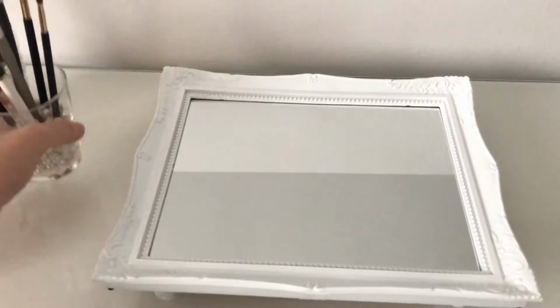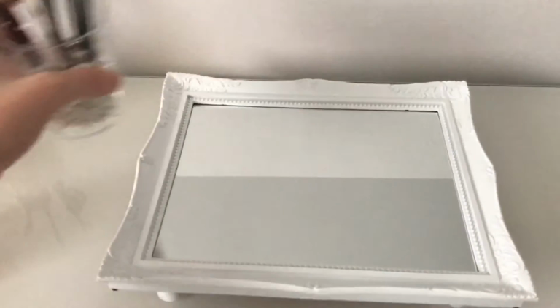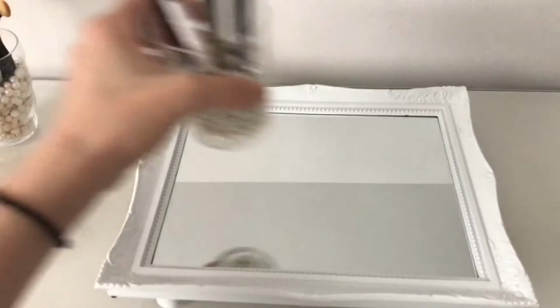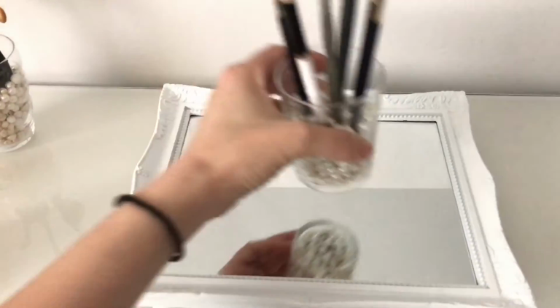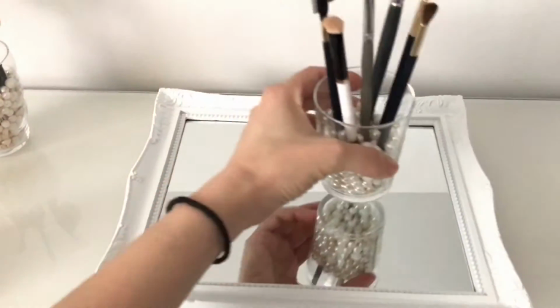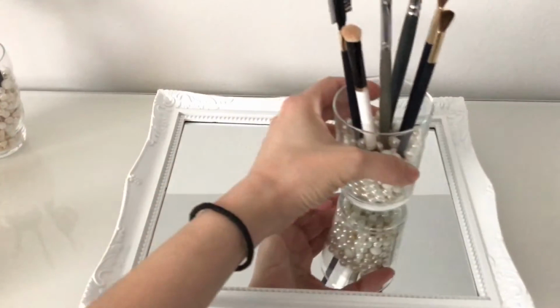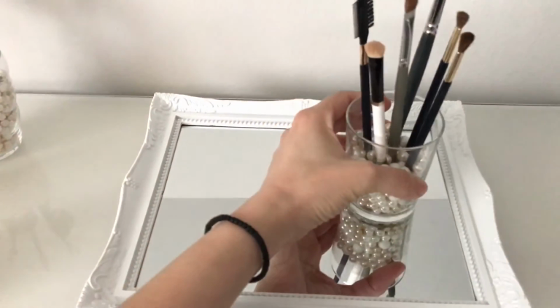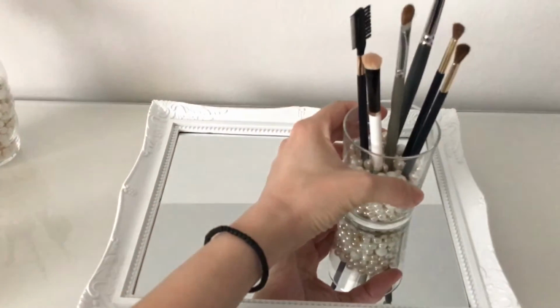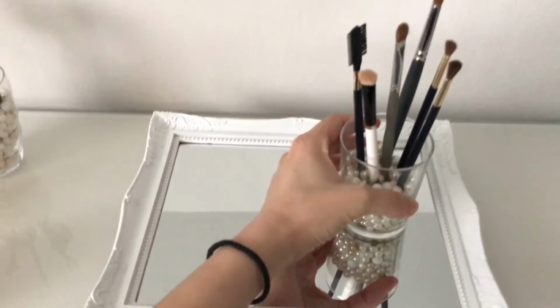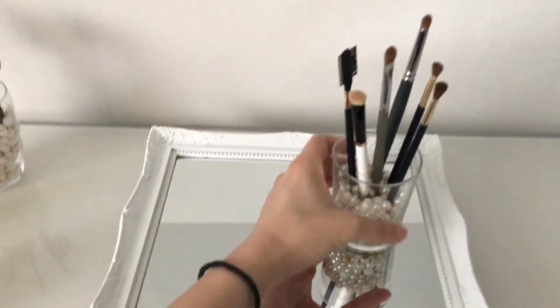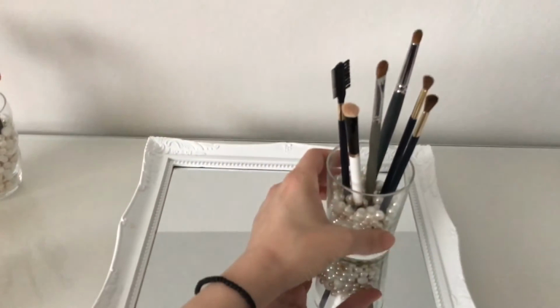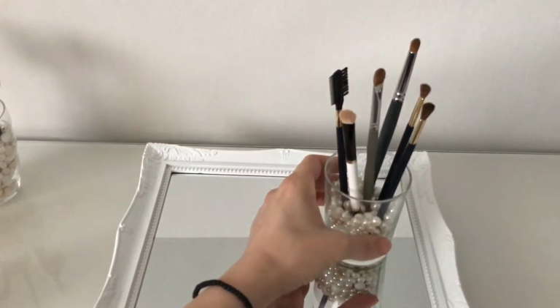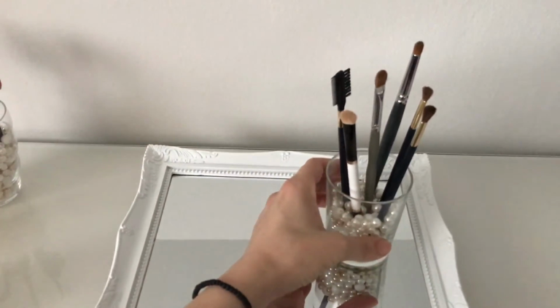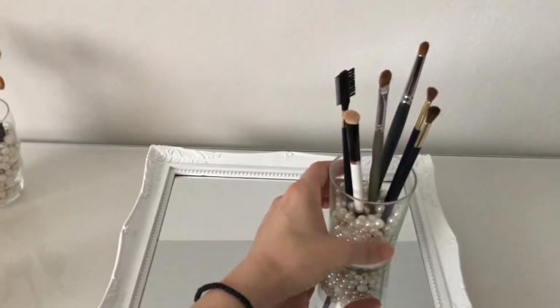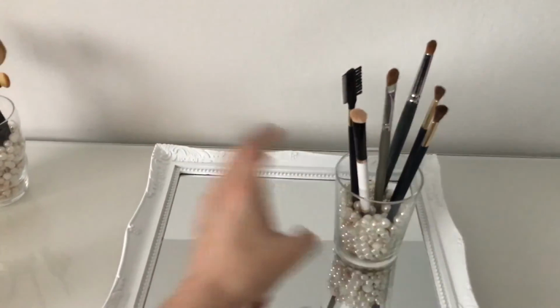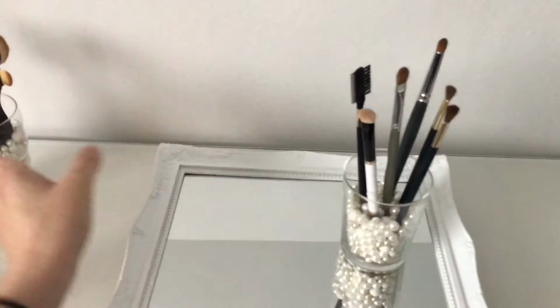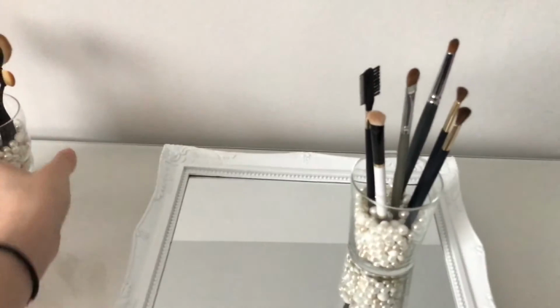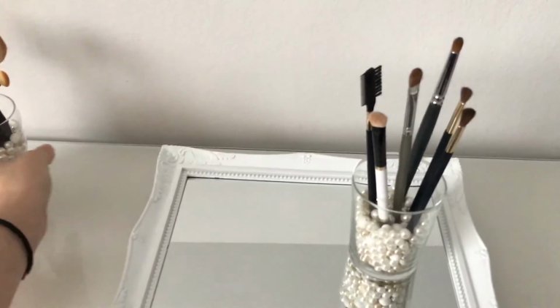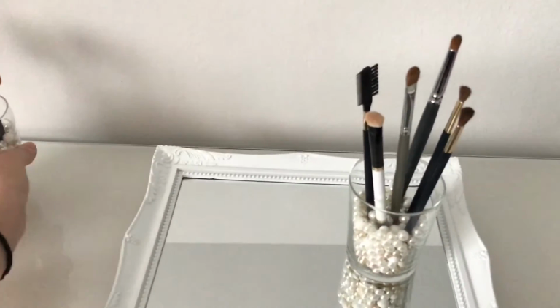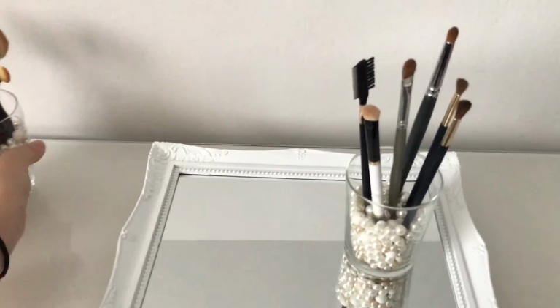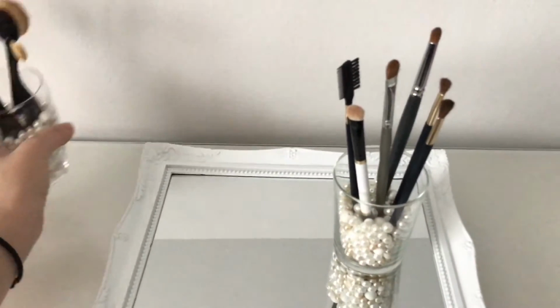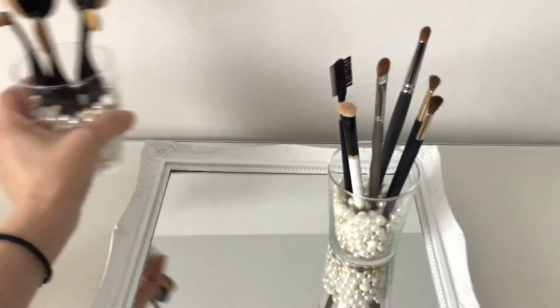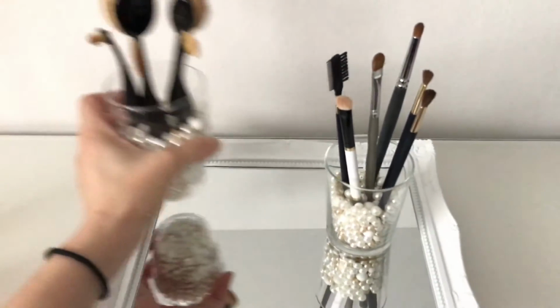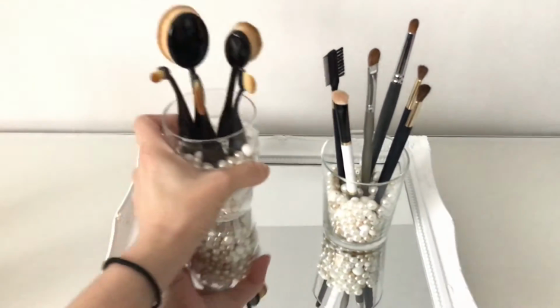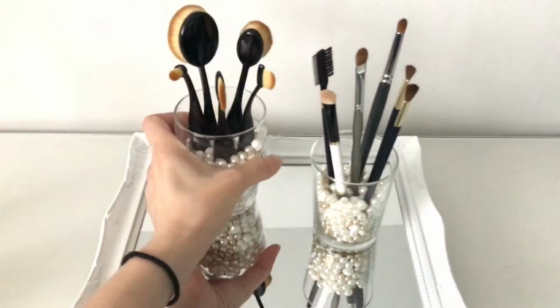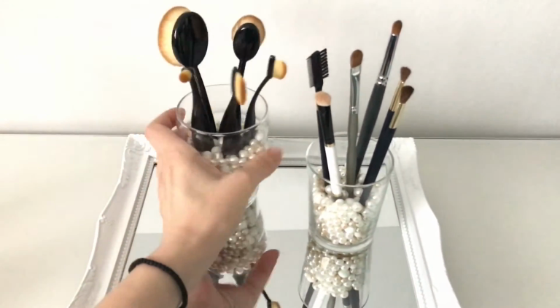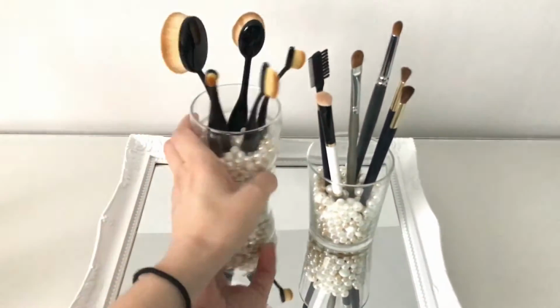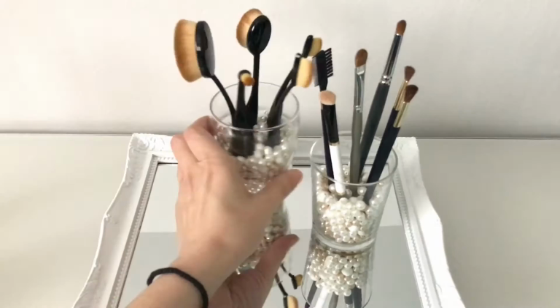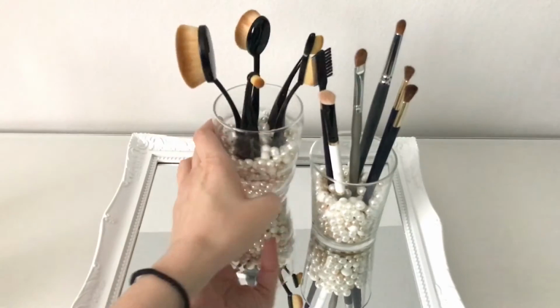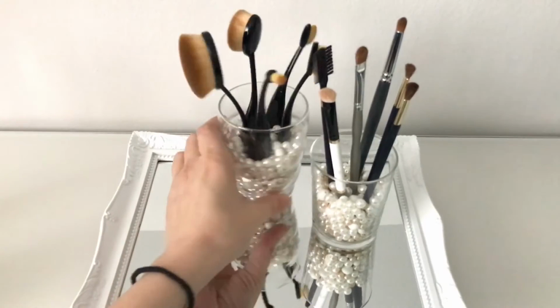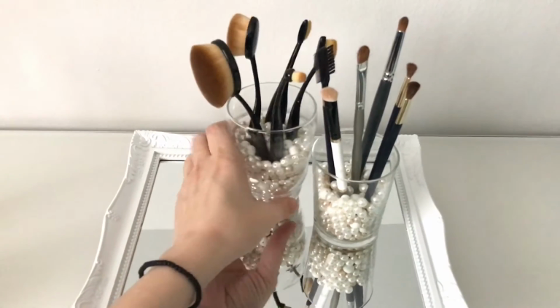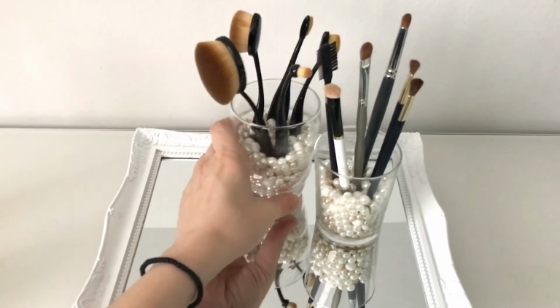Now all you have to do is put on the mirror tray the brushes and your favorite items you're using most. And you're done!